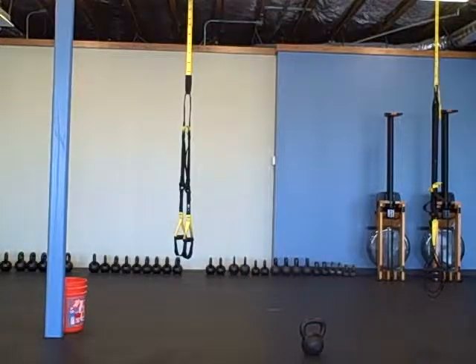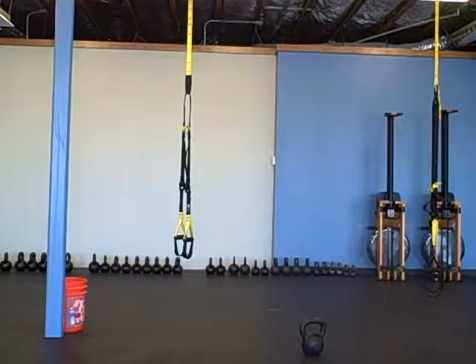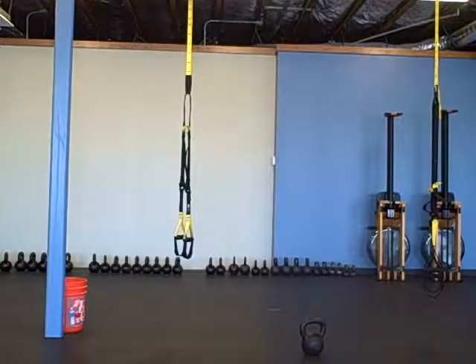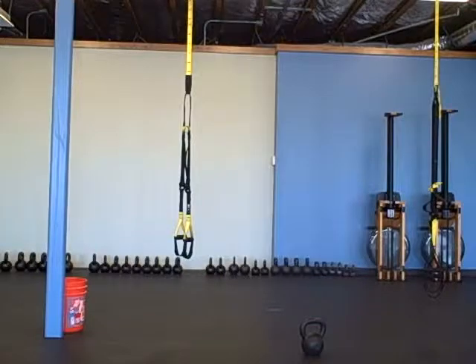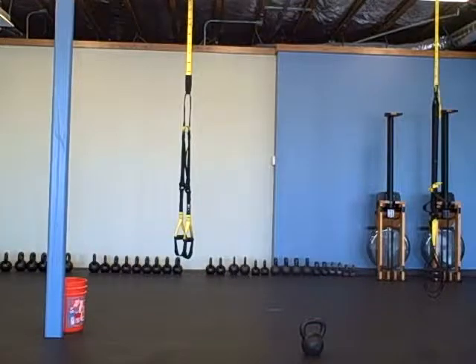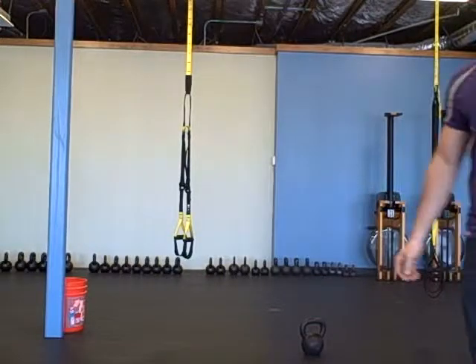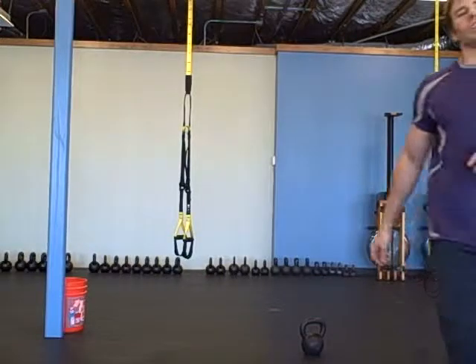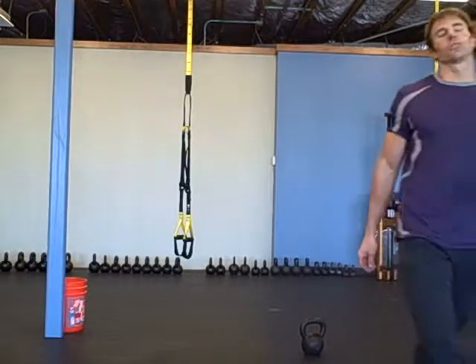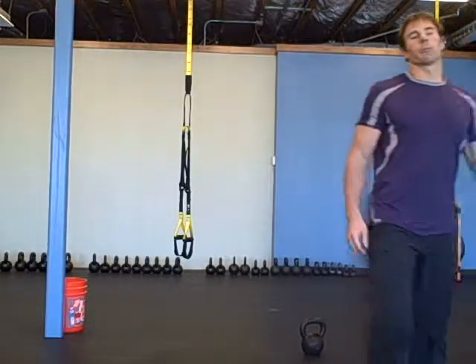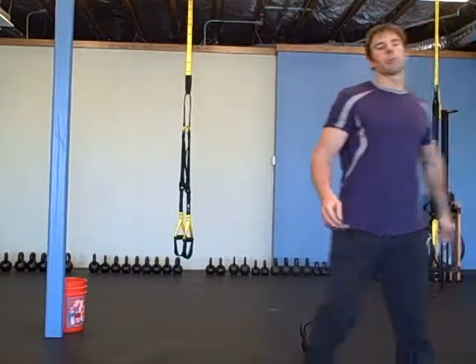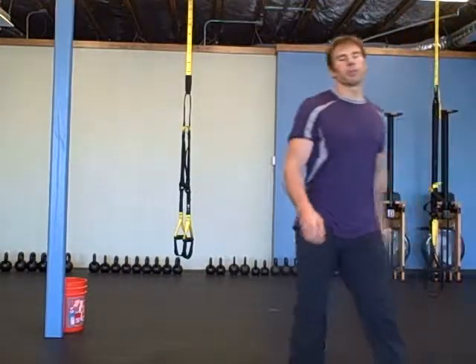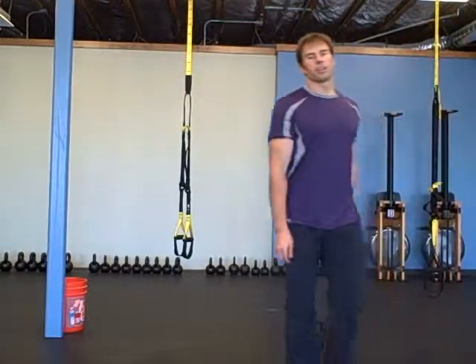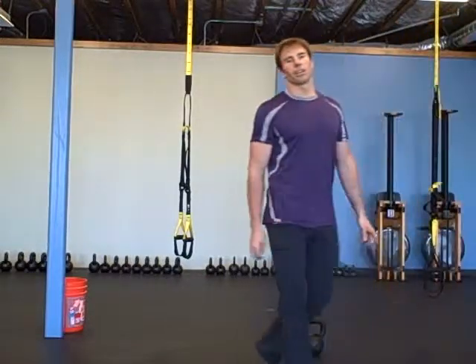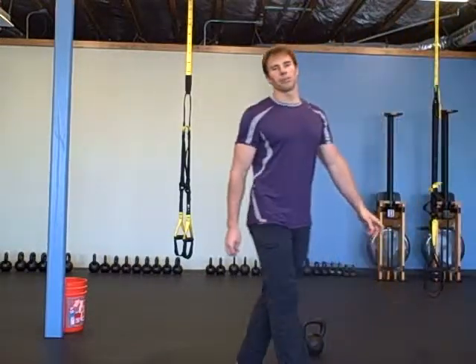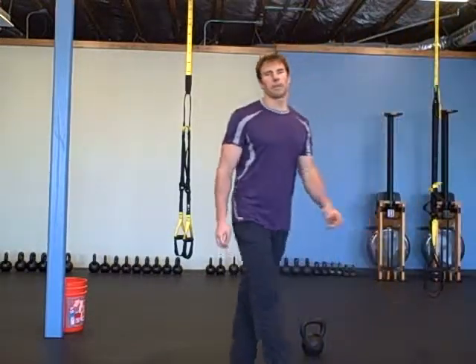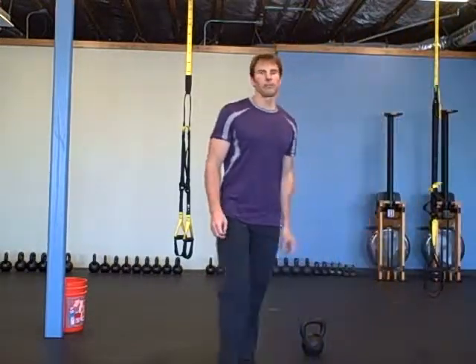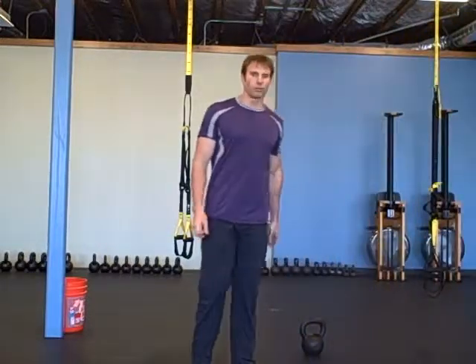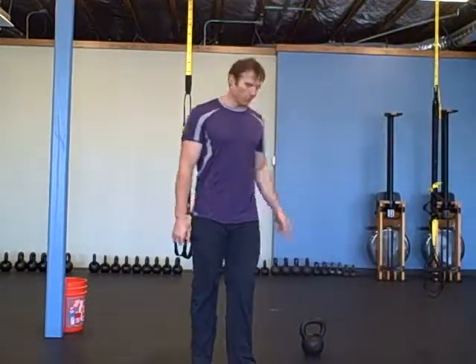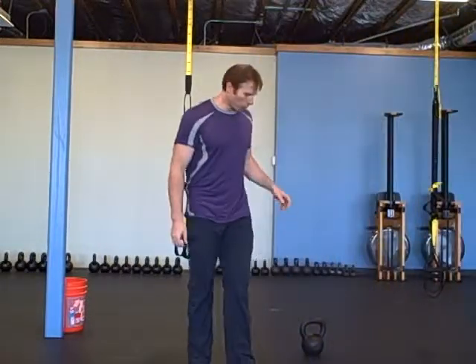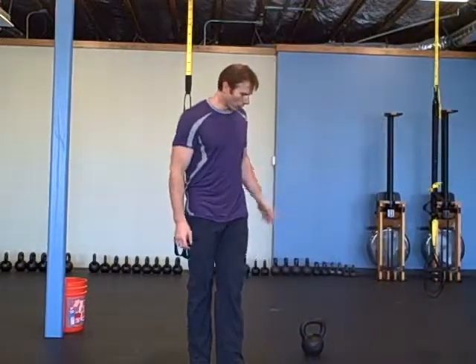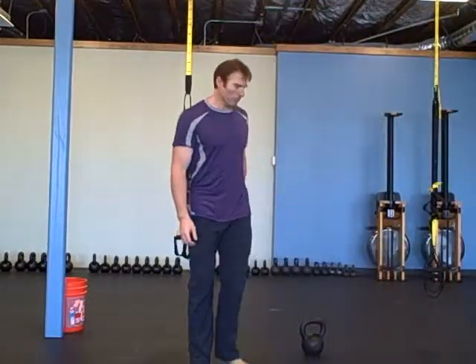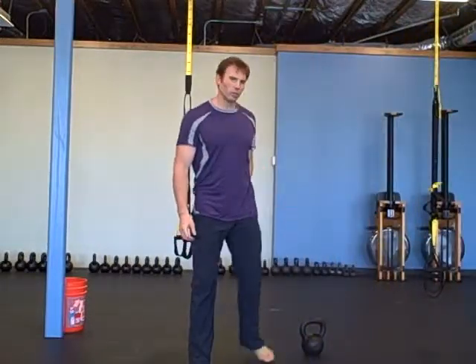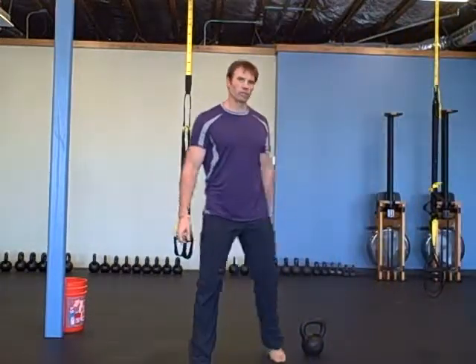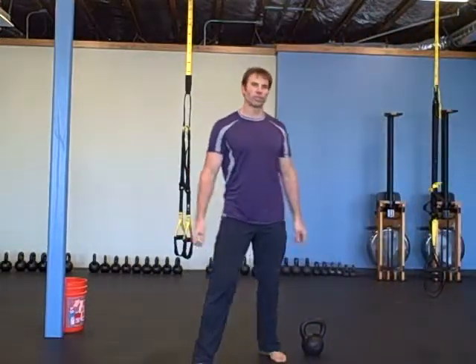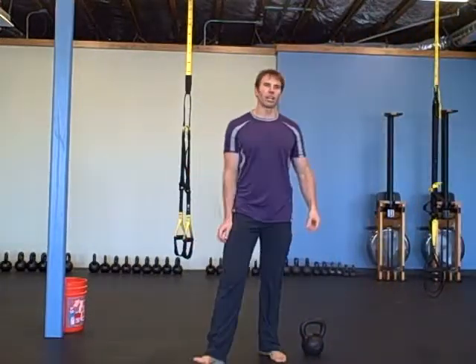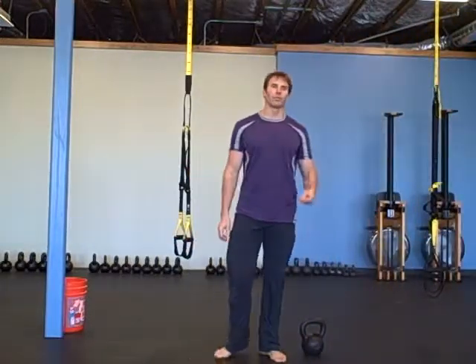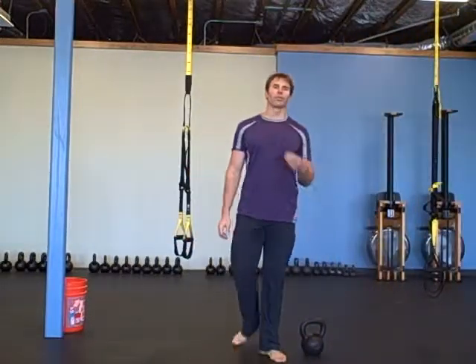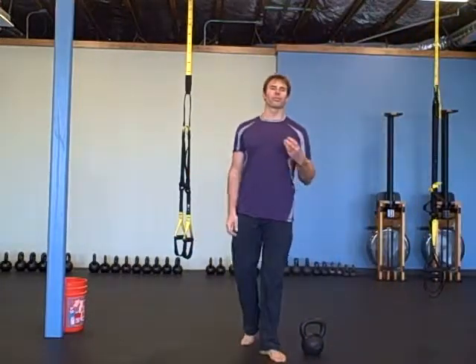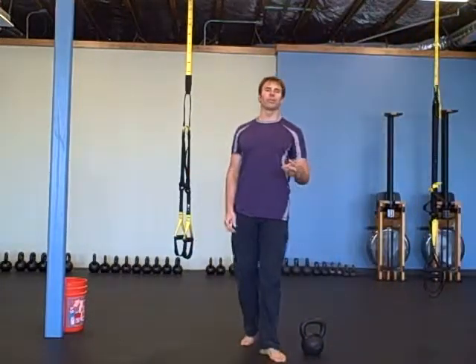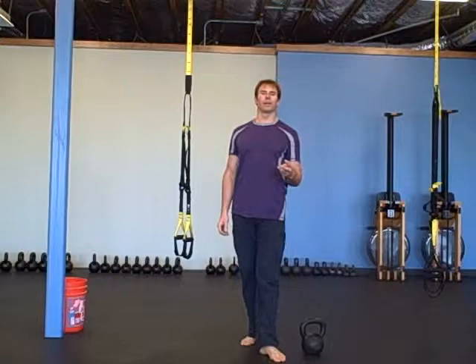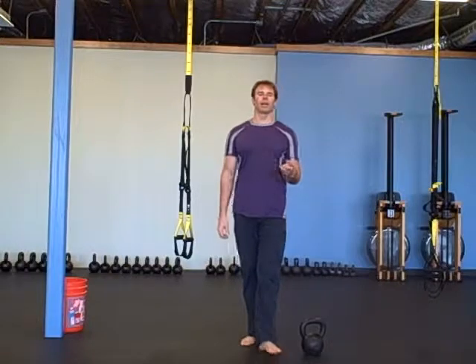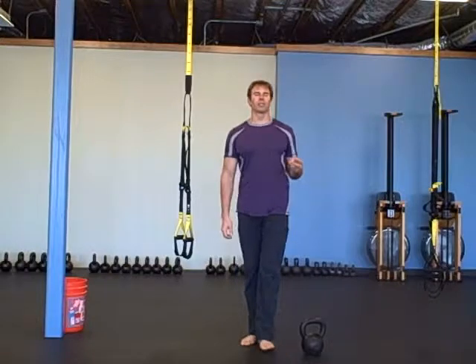Hey there, it's Robert with BudBells.com and for today's warm up we're going to start out with two rounds.